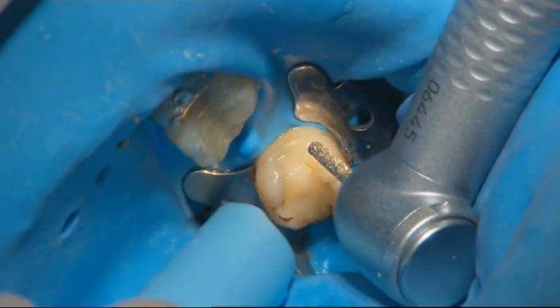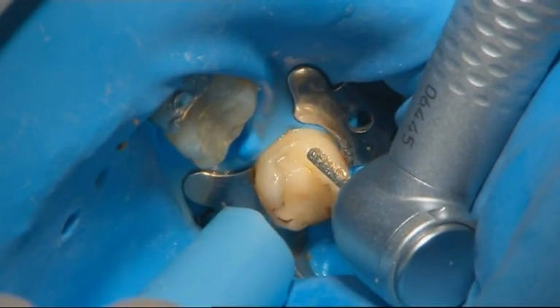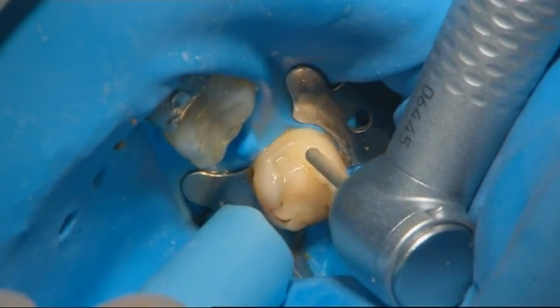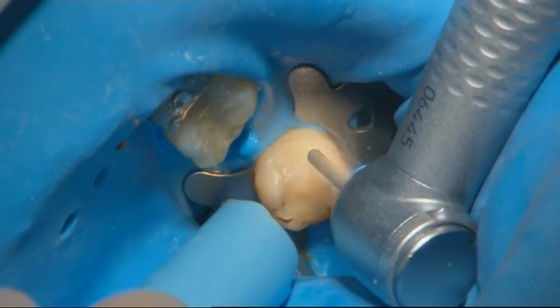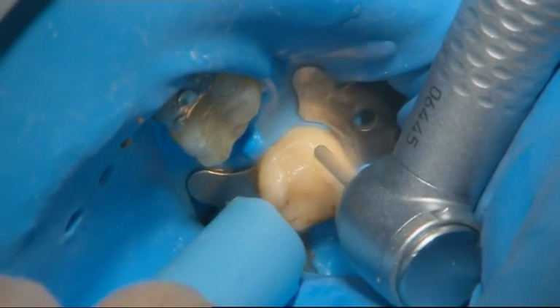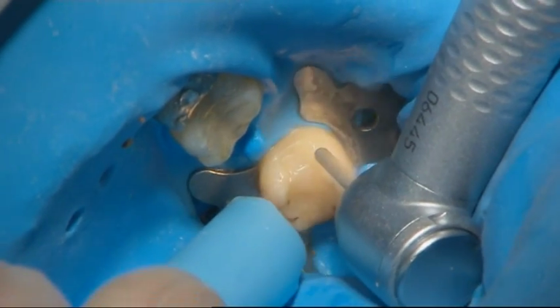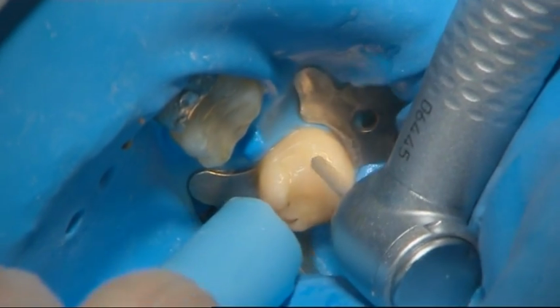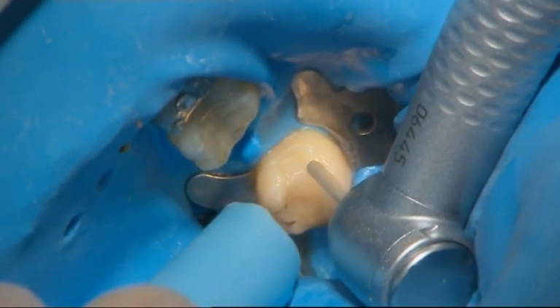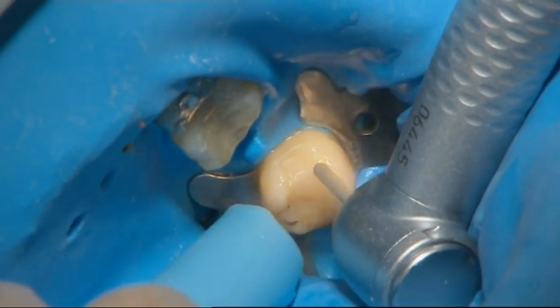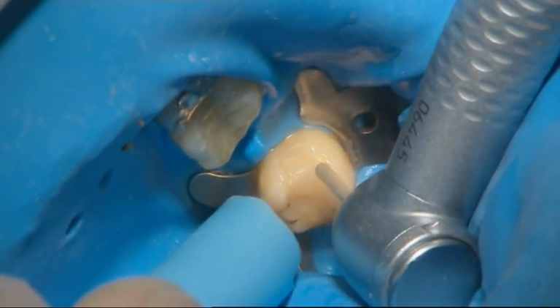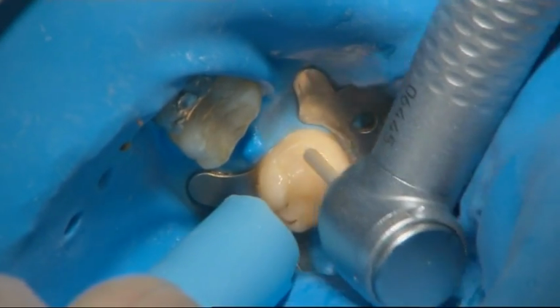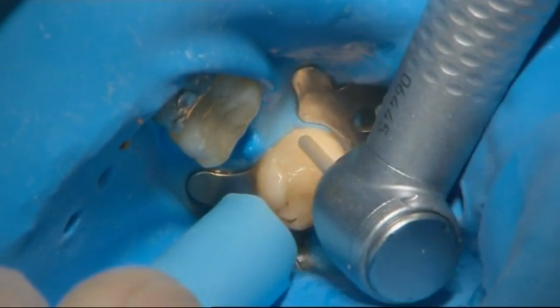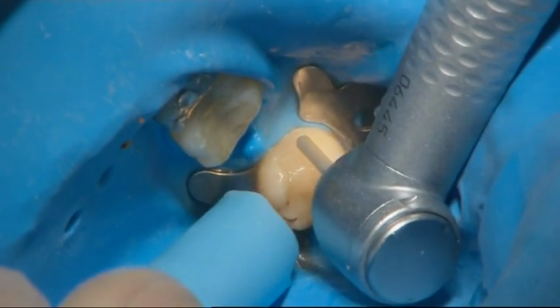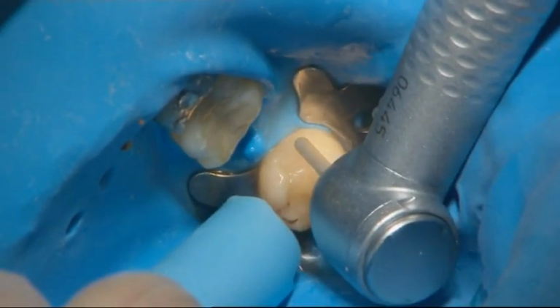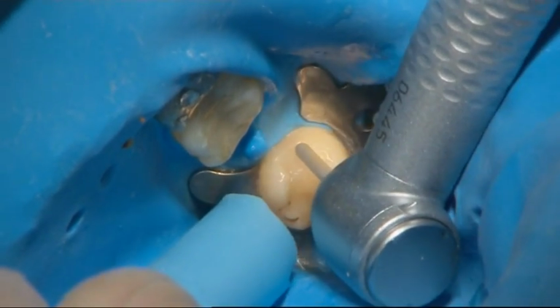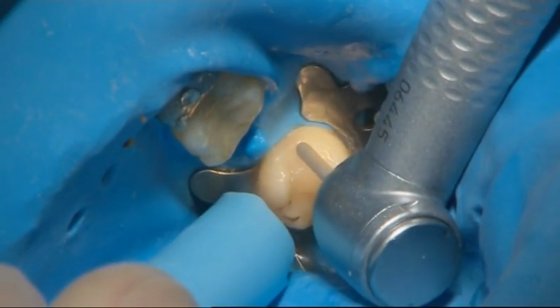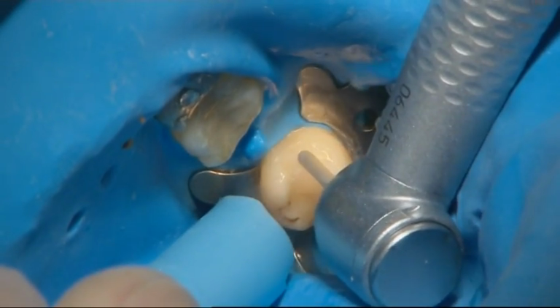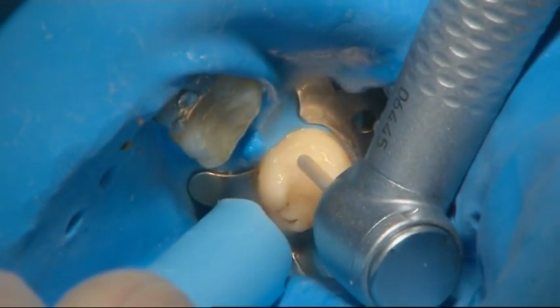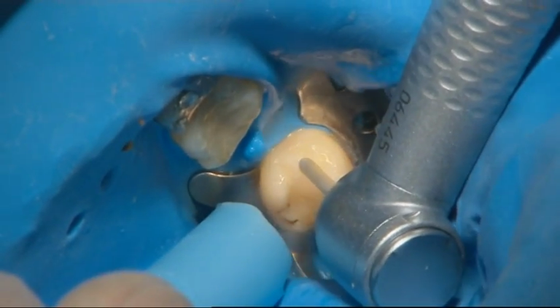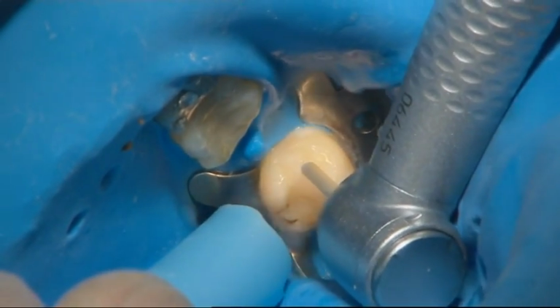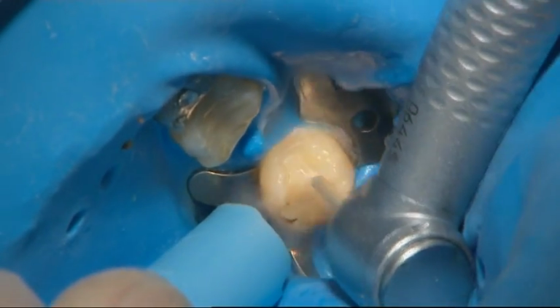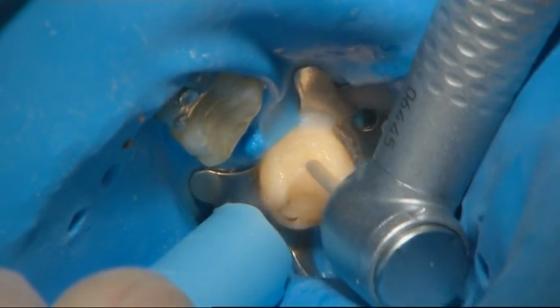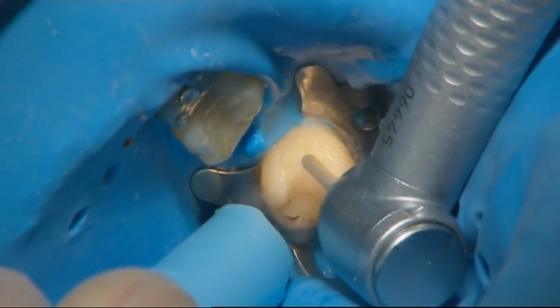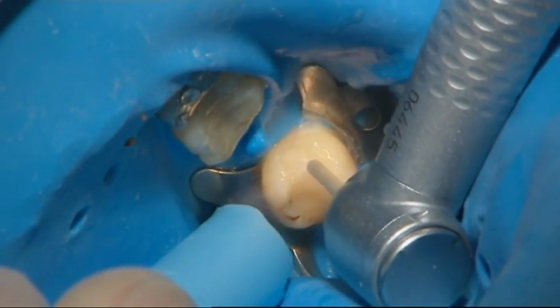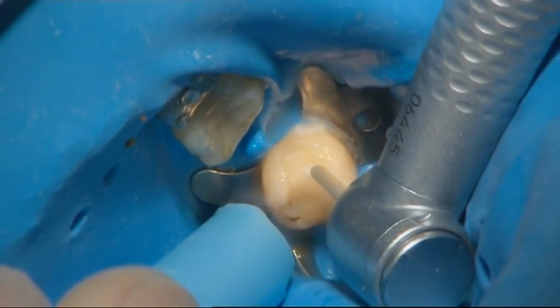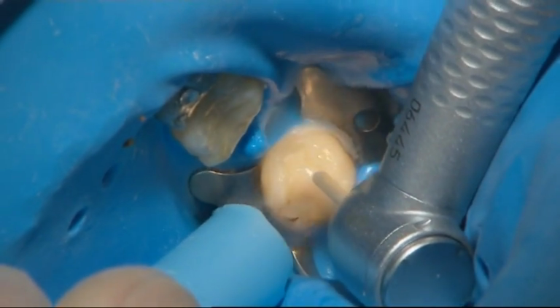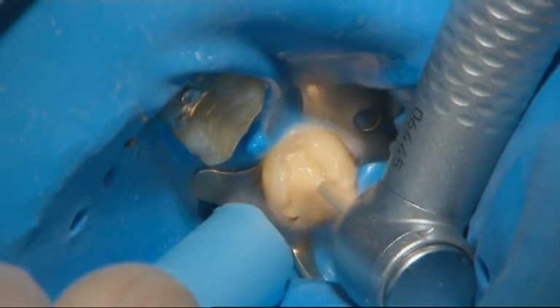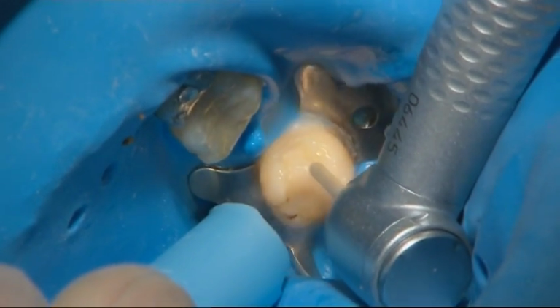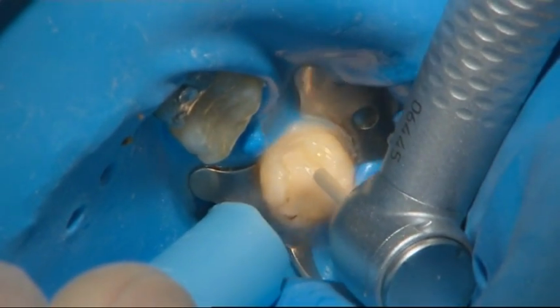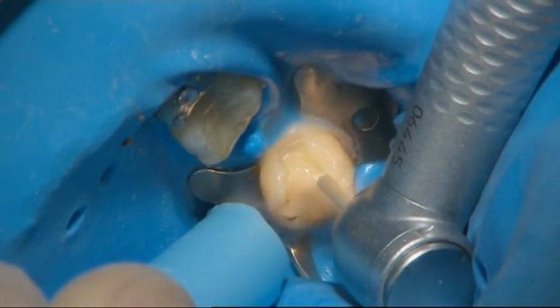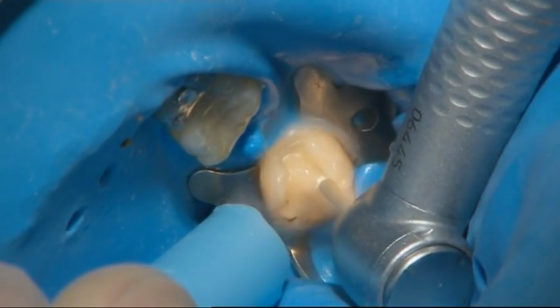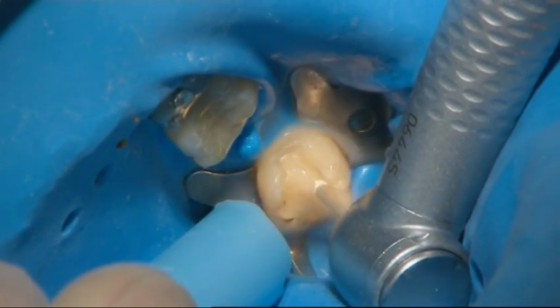Any existing fillings are removed to create space for the fibre frame and layering composite.